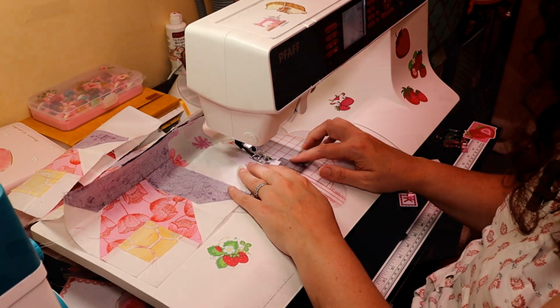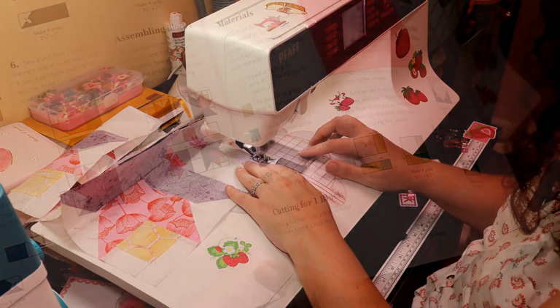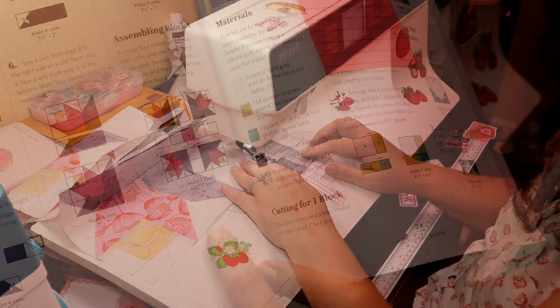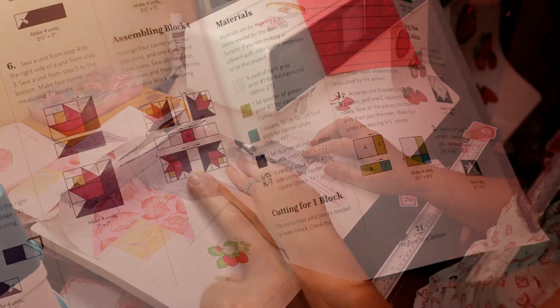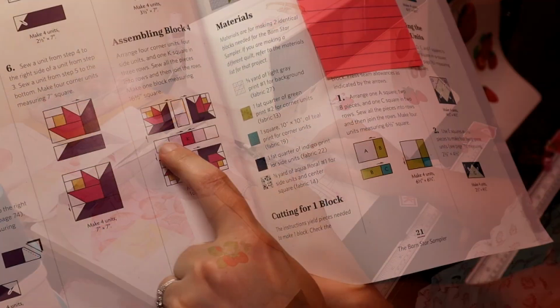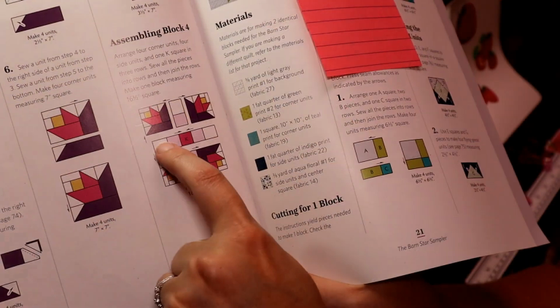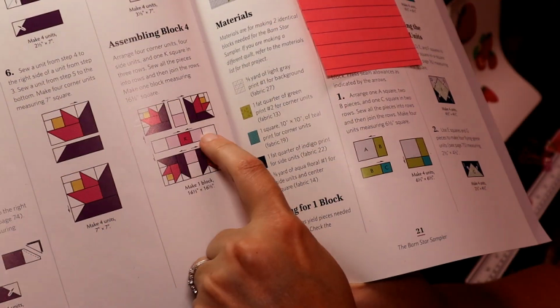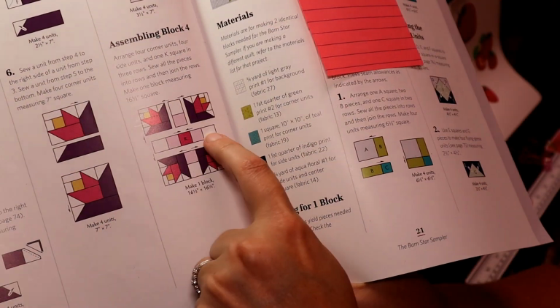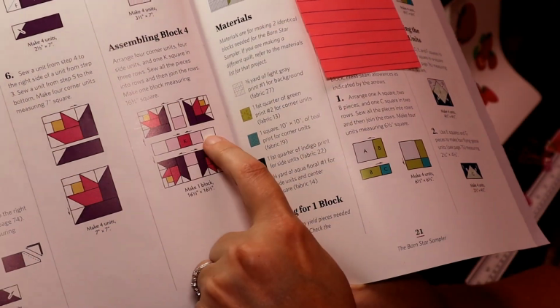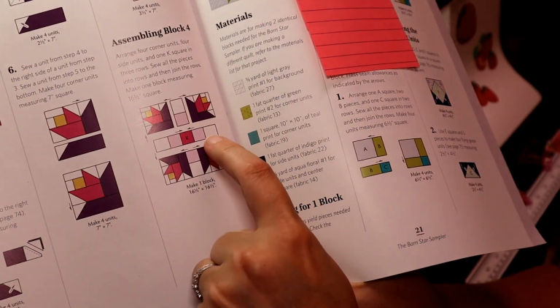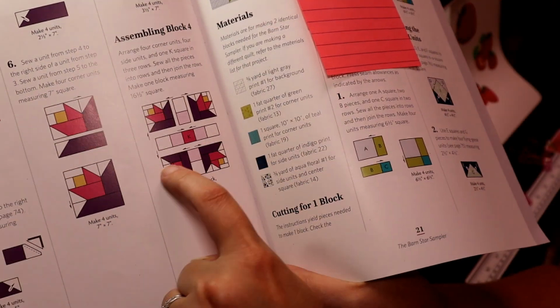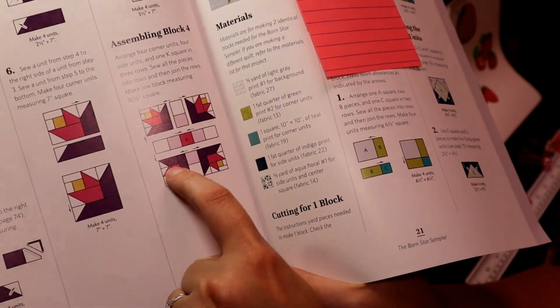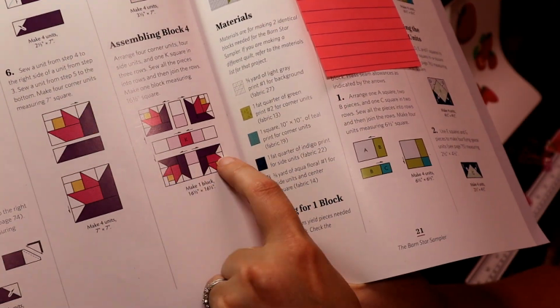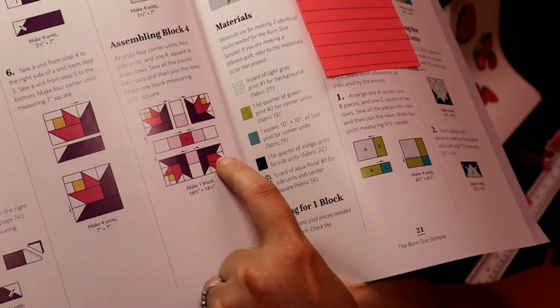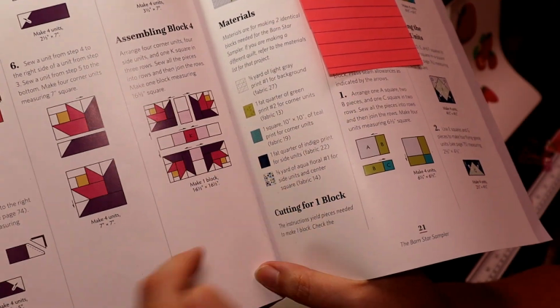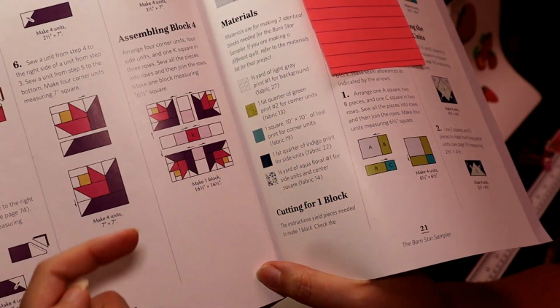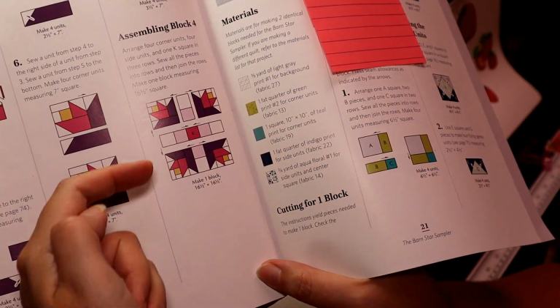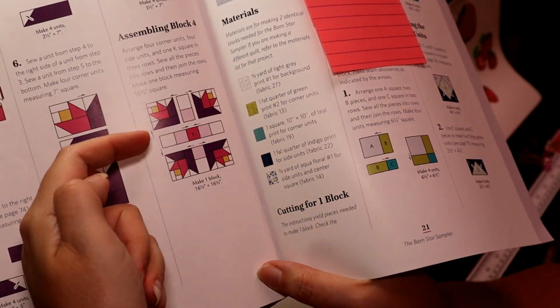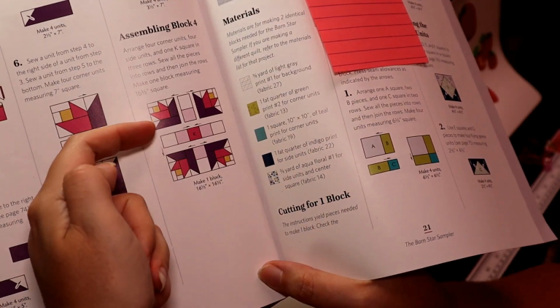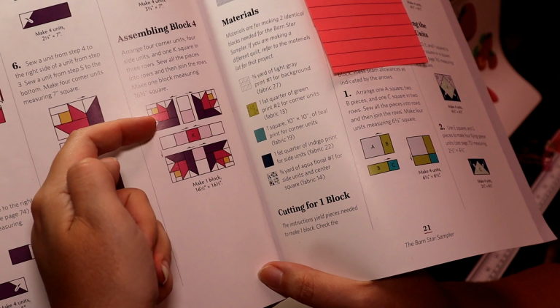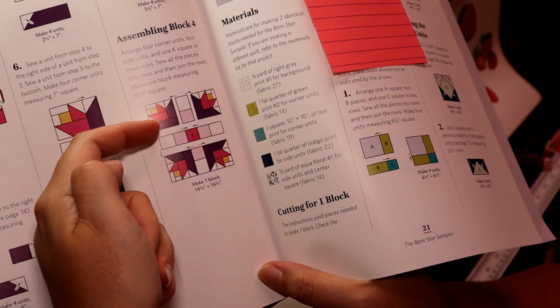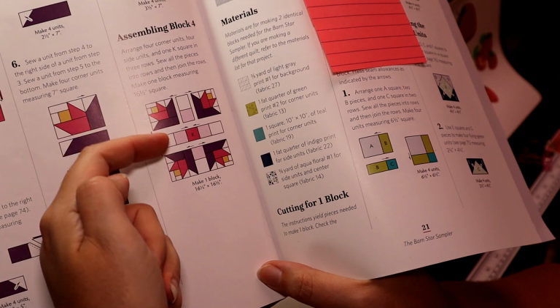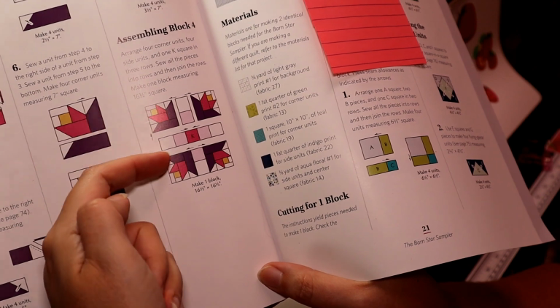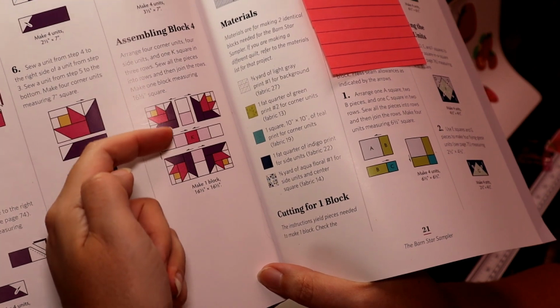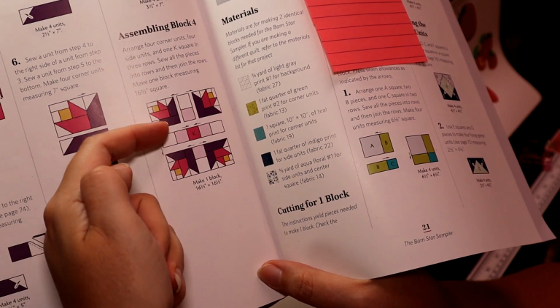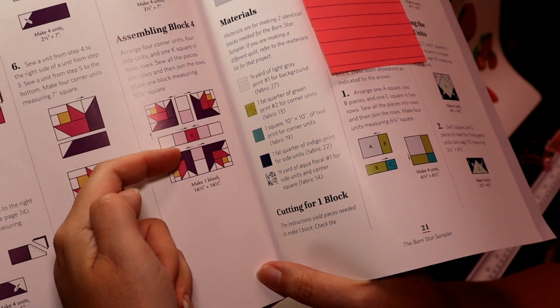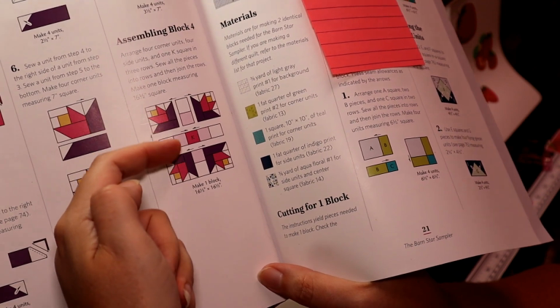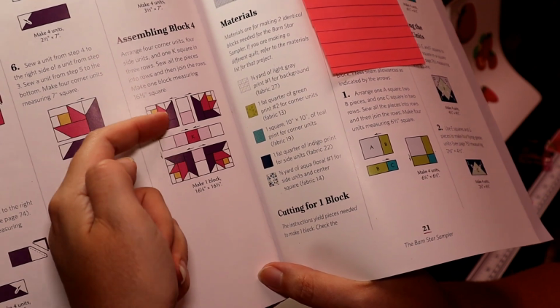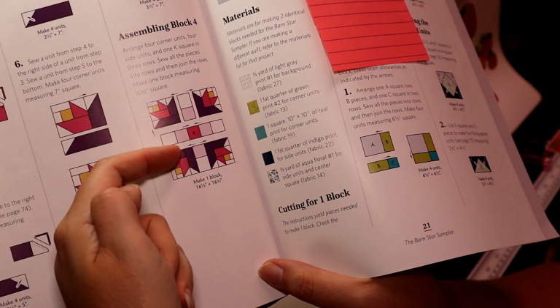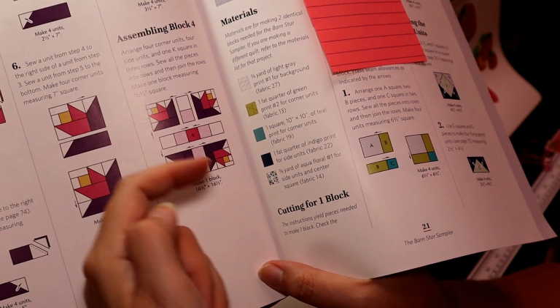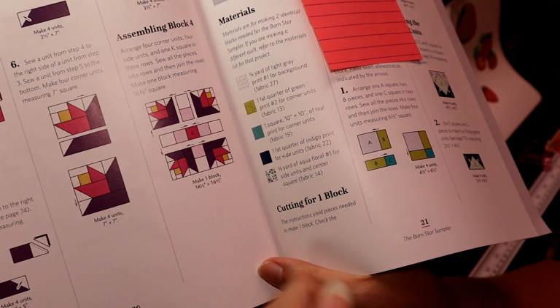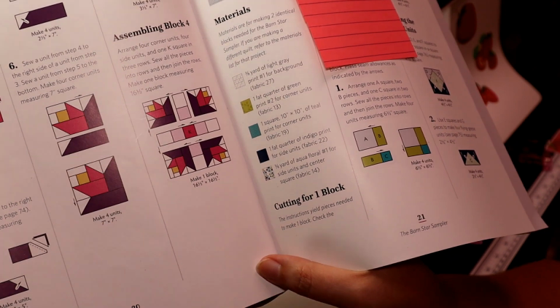Now we have these rows and these rows and we are going to be joining our rows together.